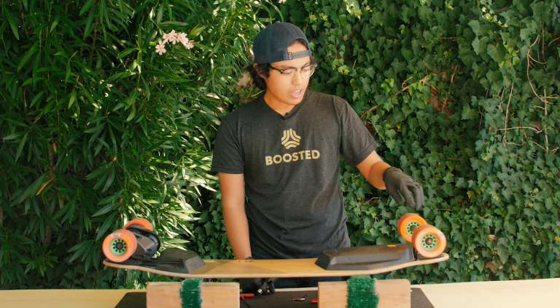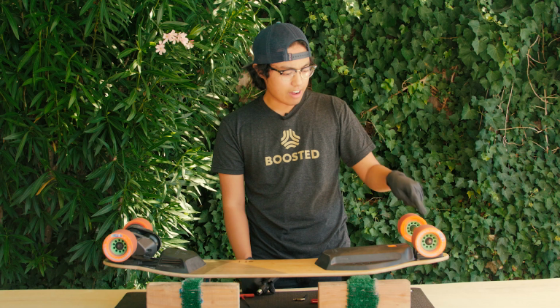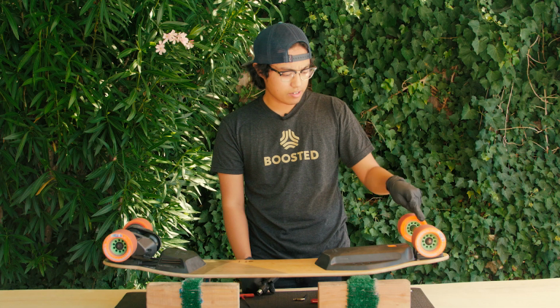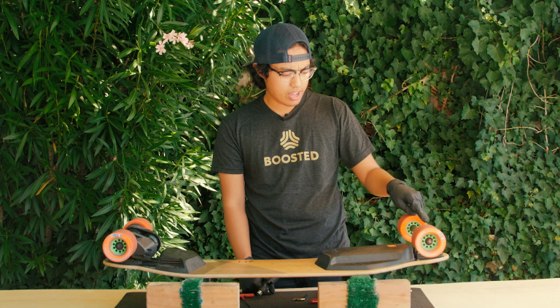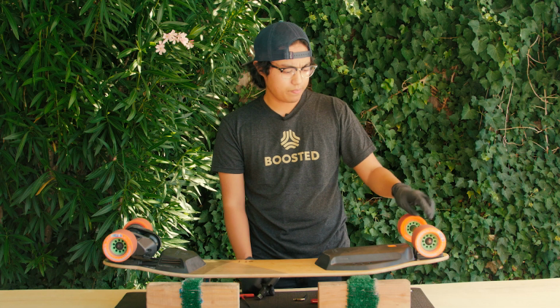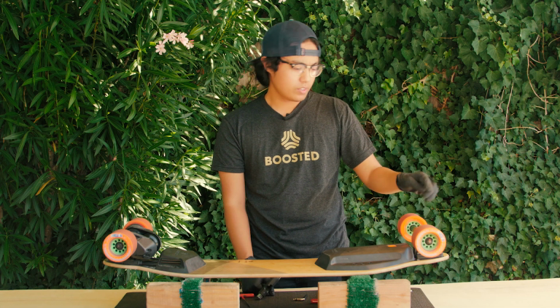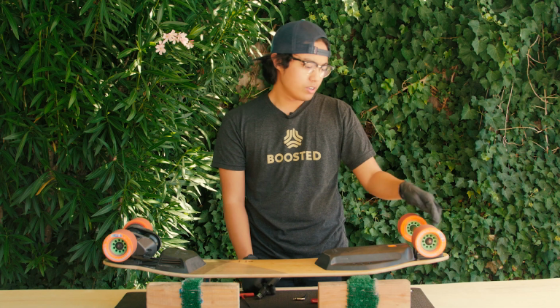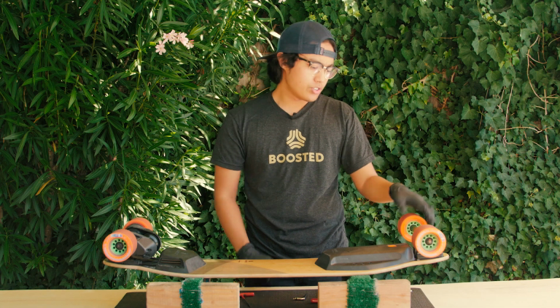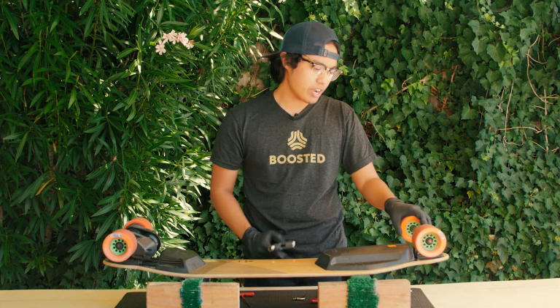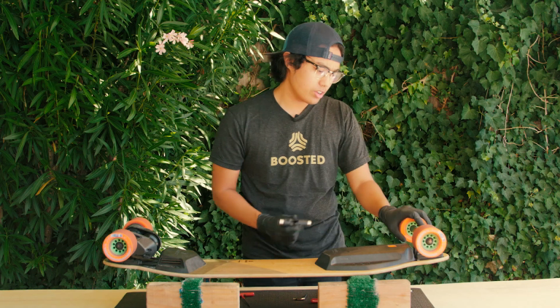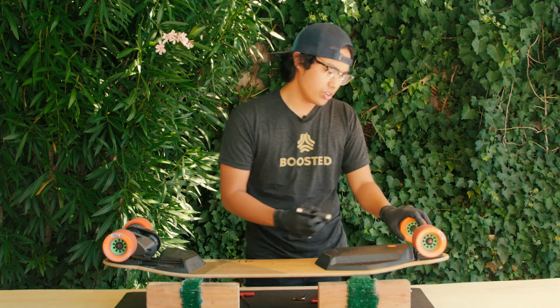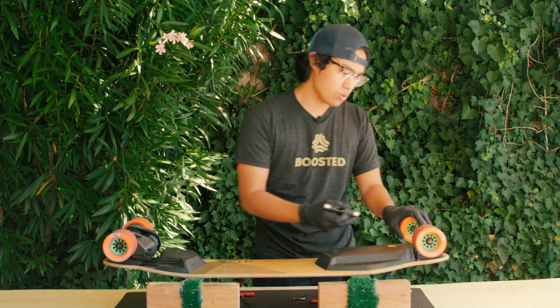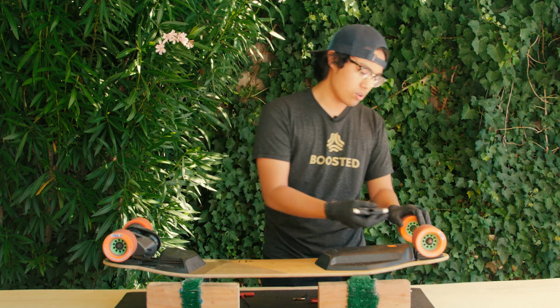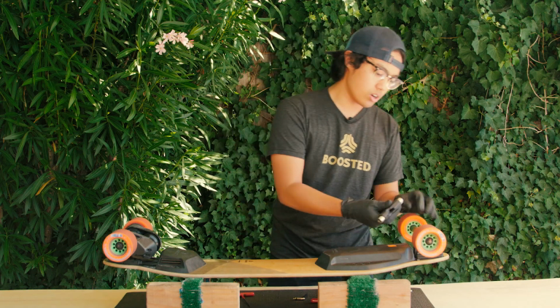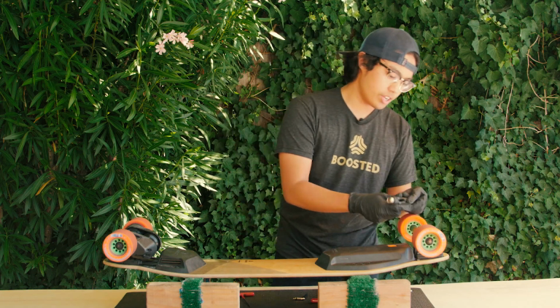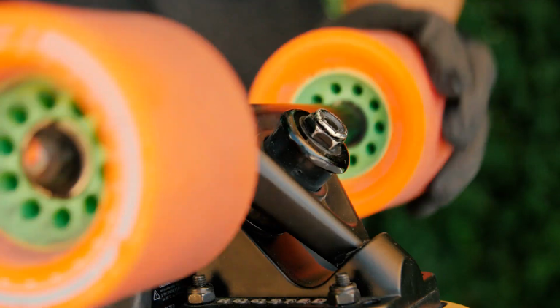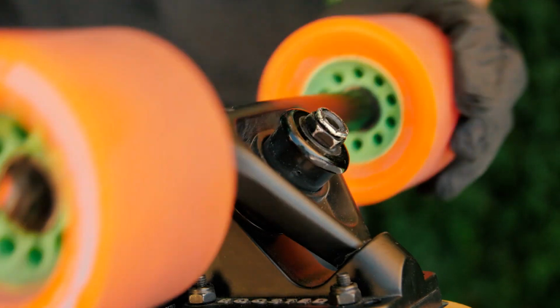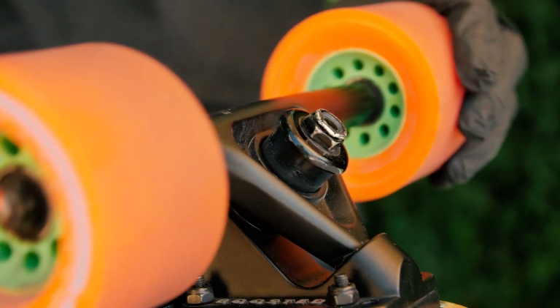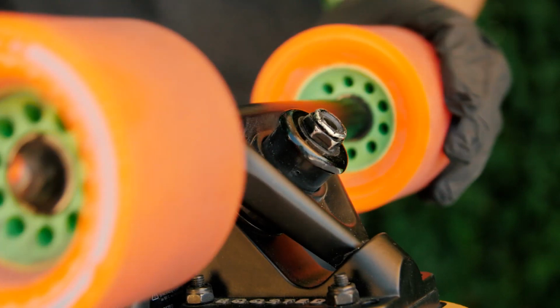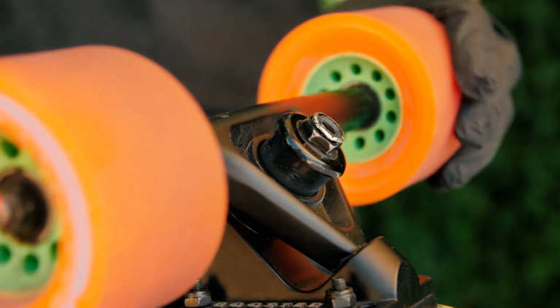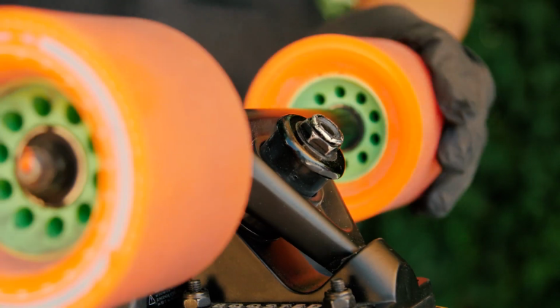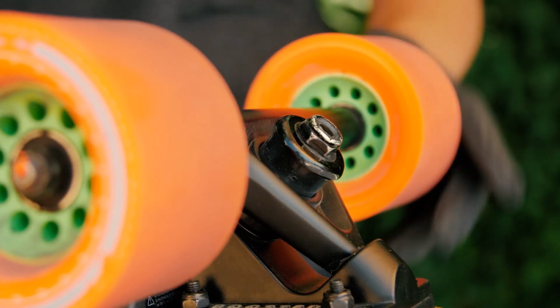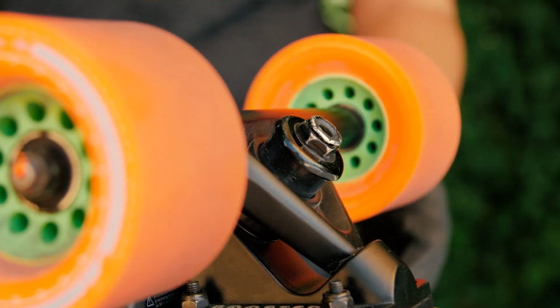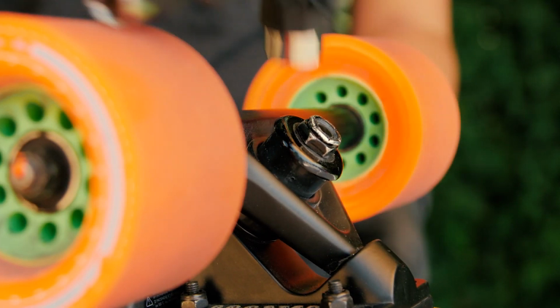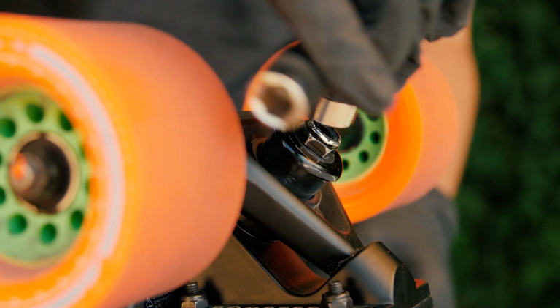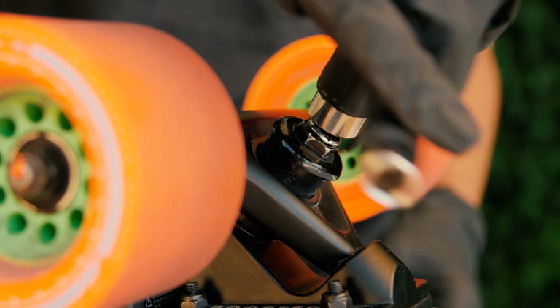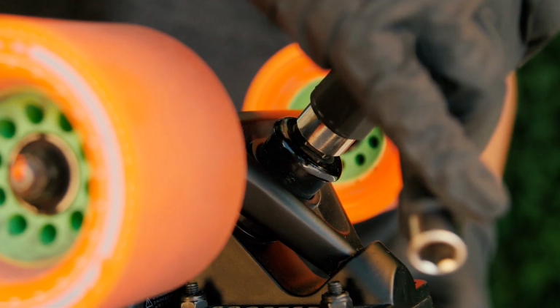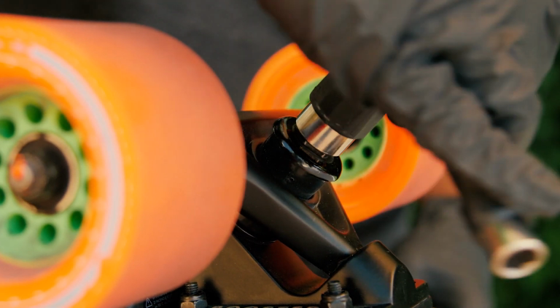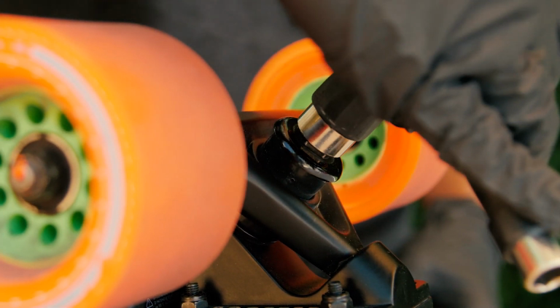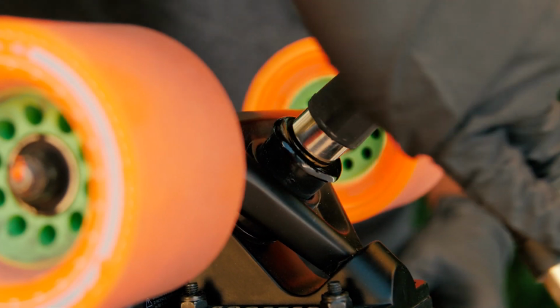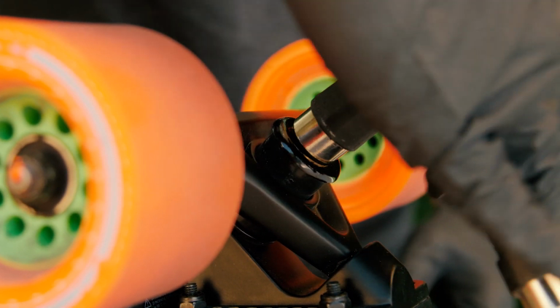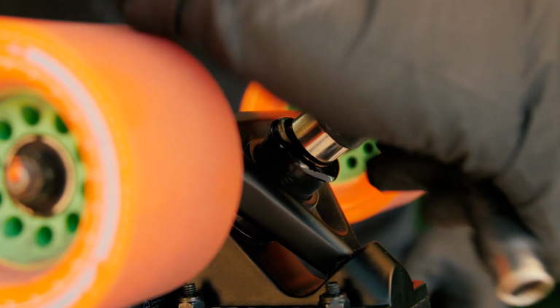After that, check your kingpin. If it's excessively loose, go ahead and tighten it up.